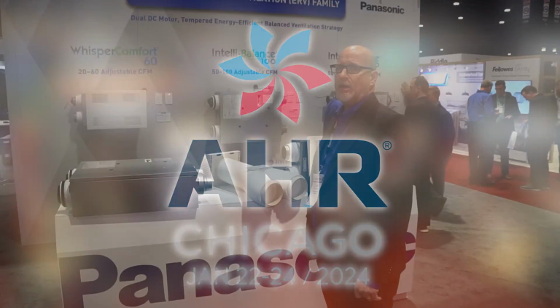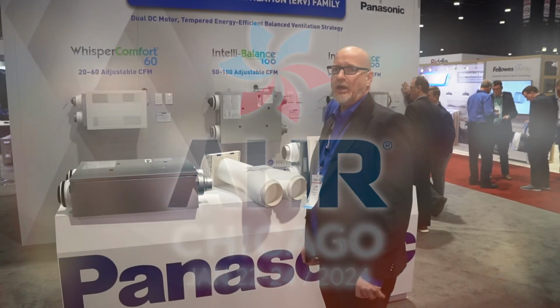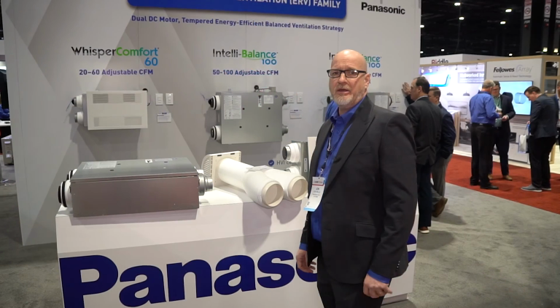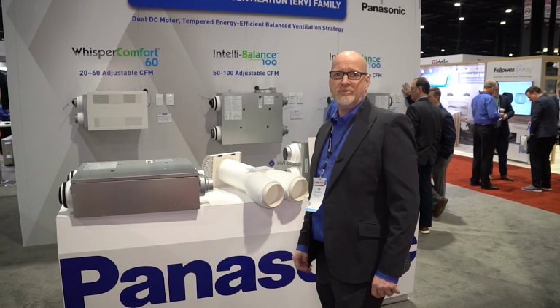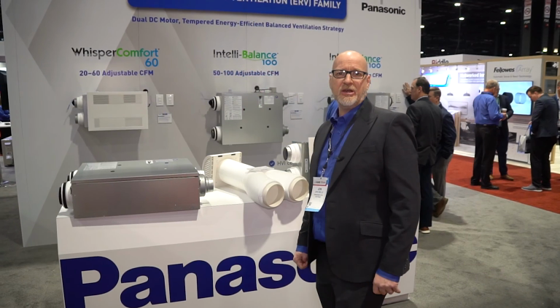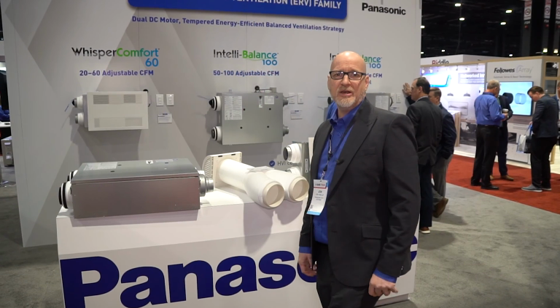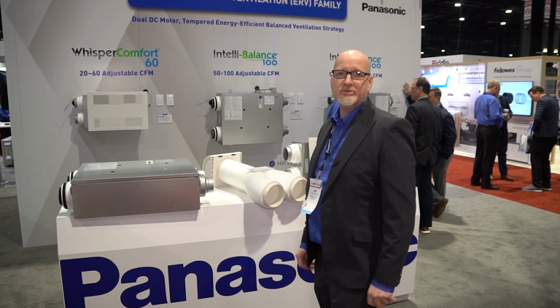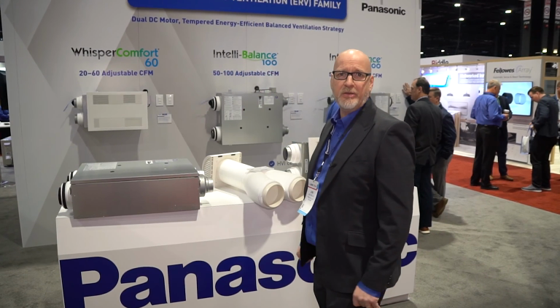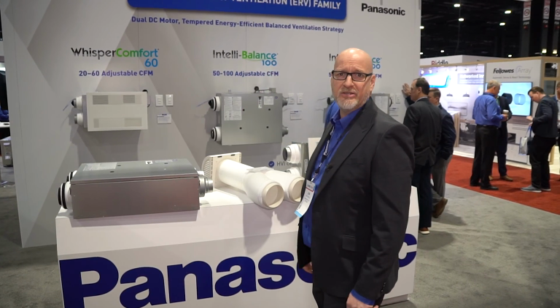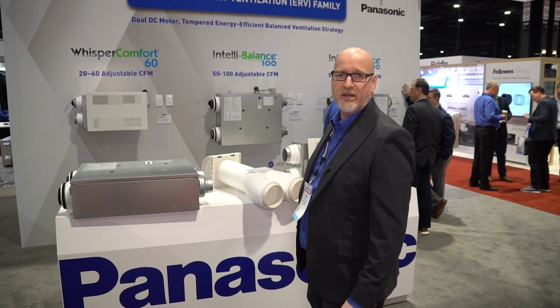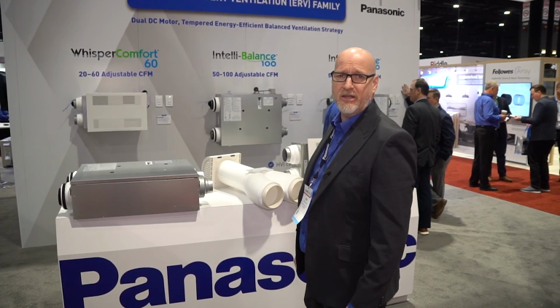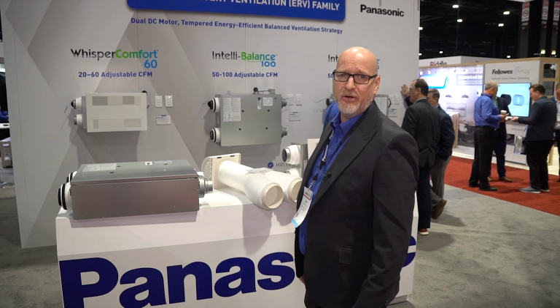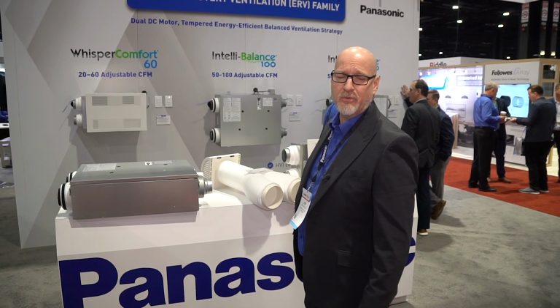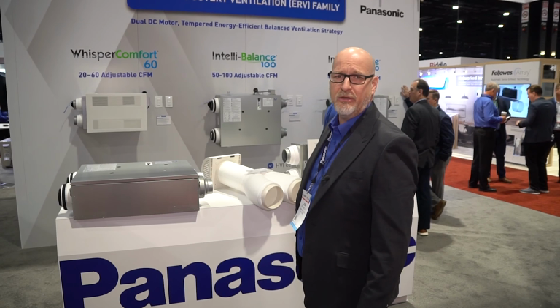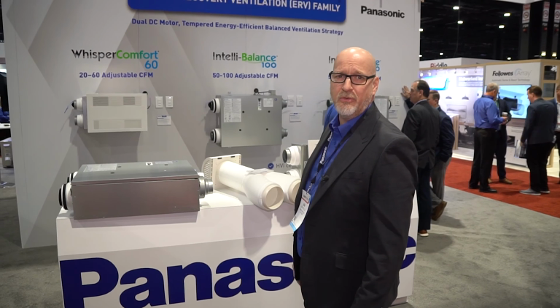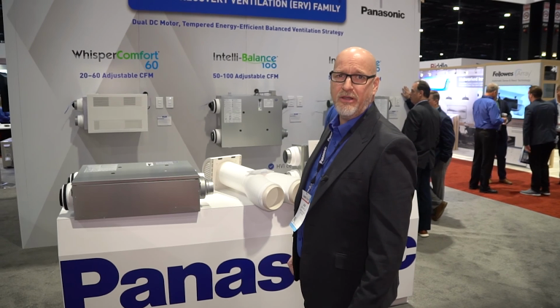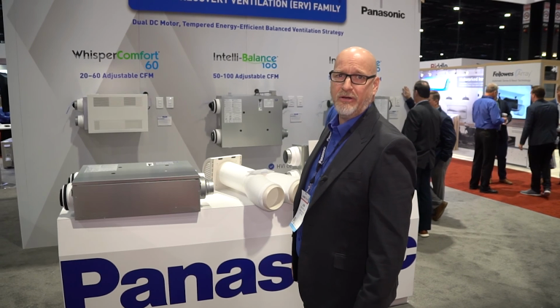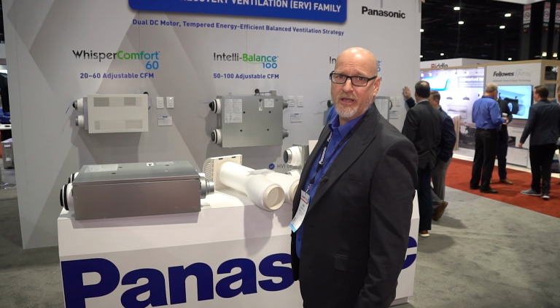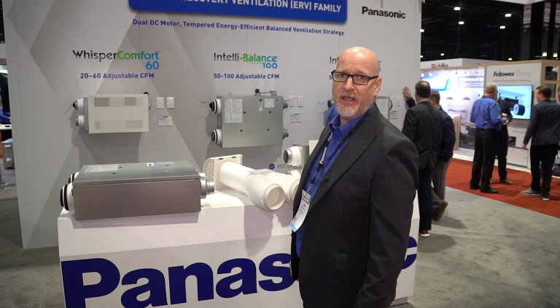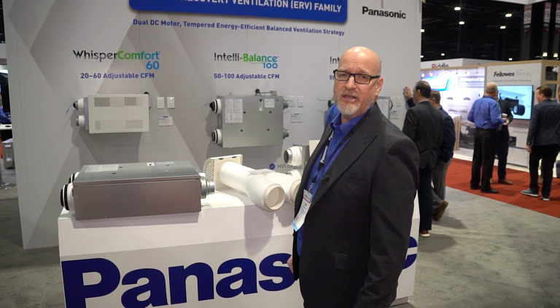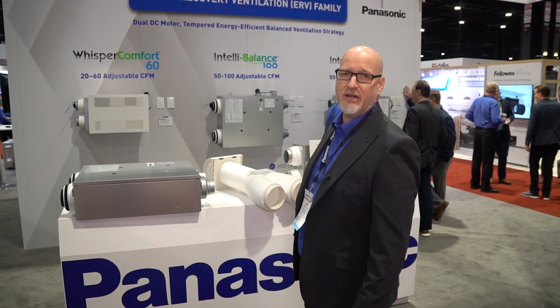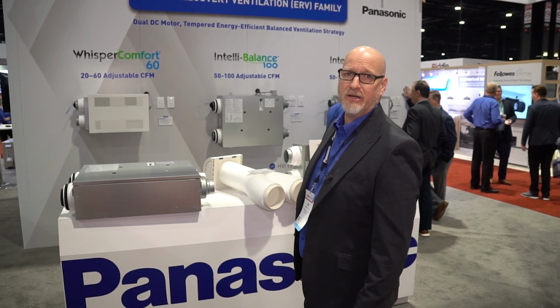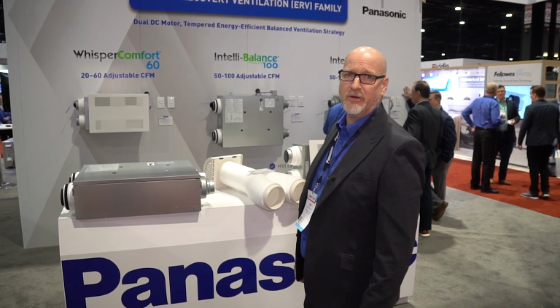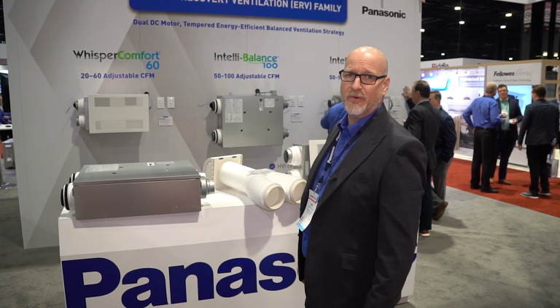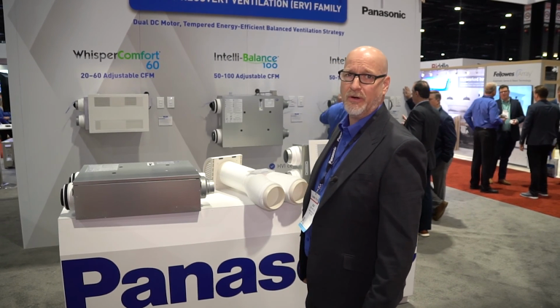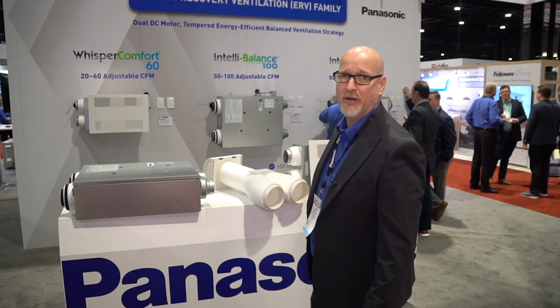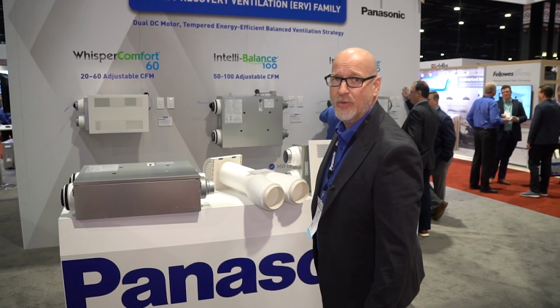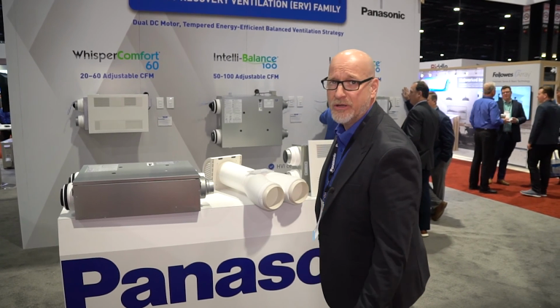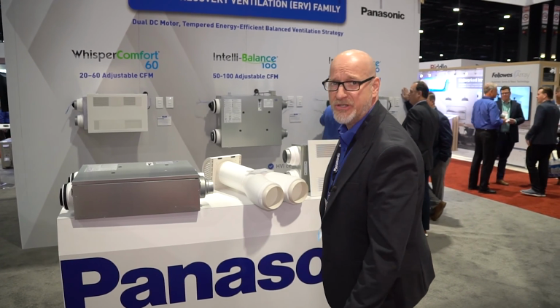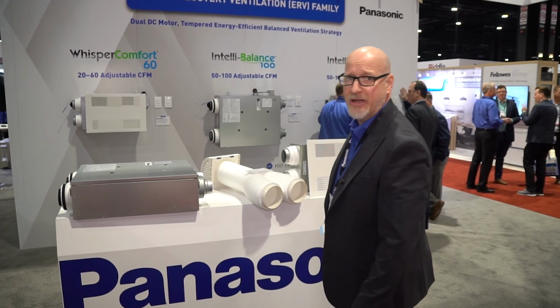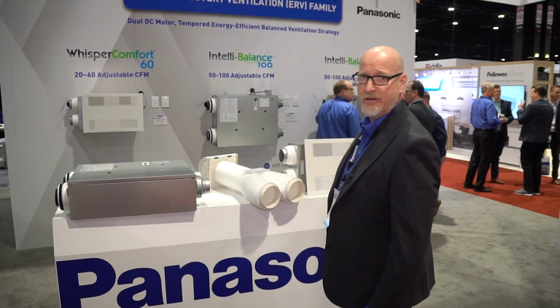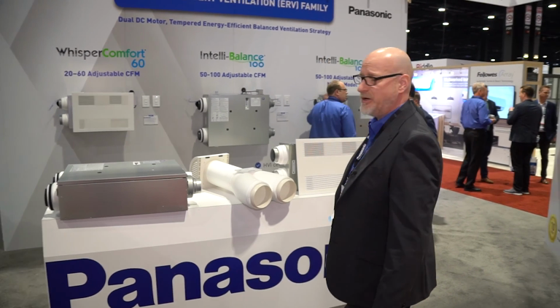Hi, I'm John Wells with Panasonic Indoor Air Quality. We're here at AHR24. Welcome to Chicago, everybody.